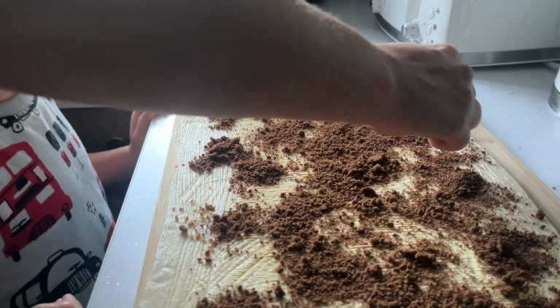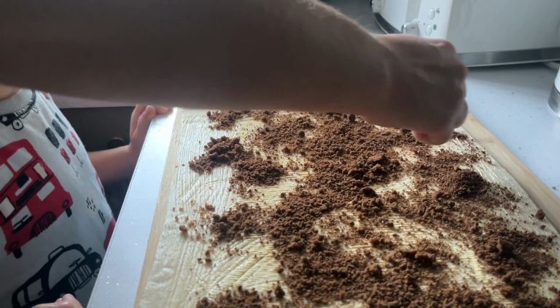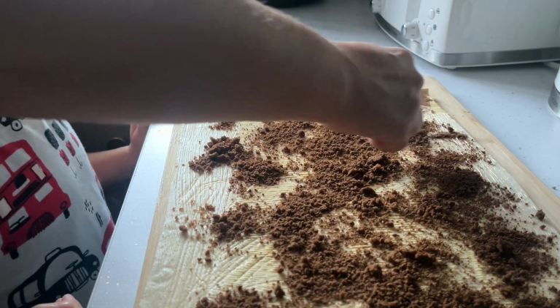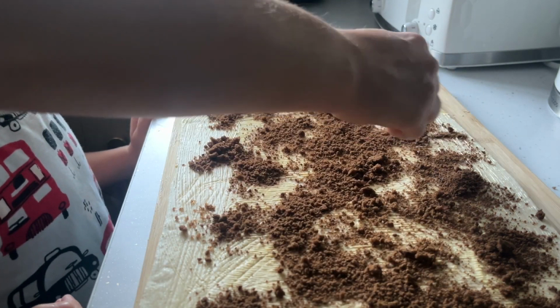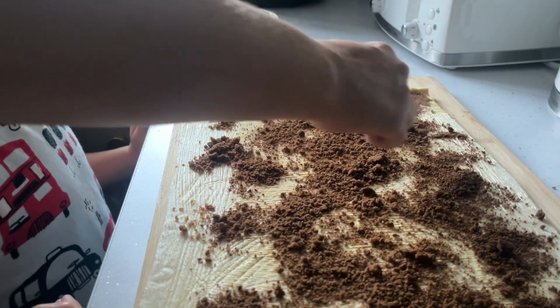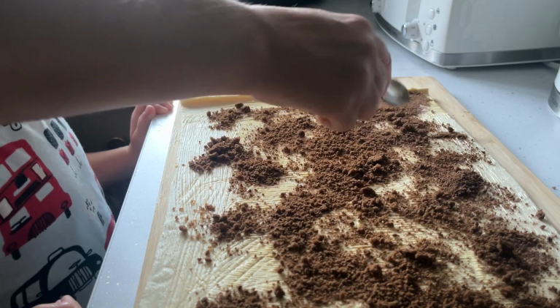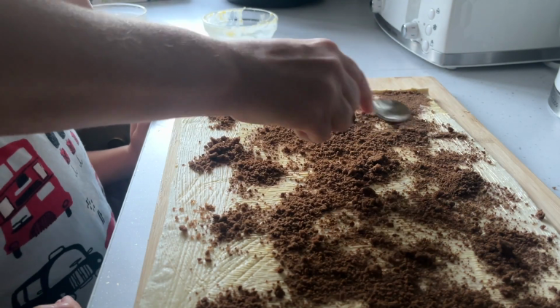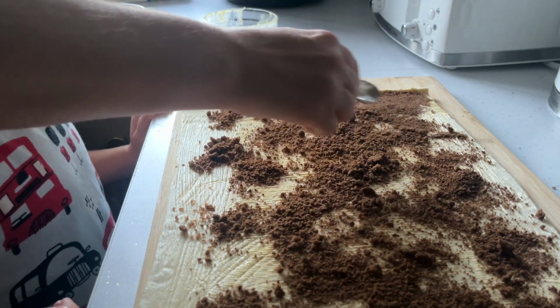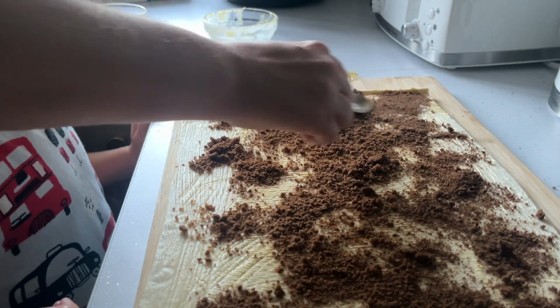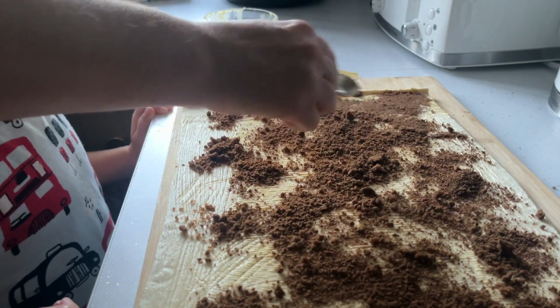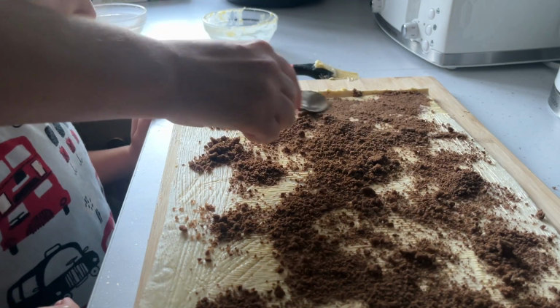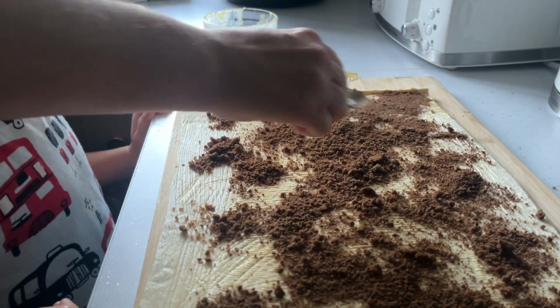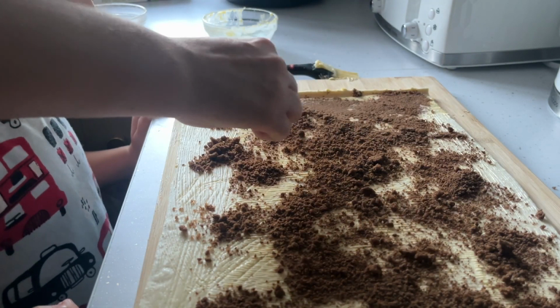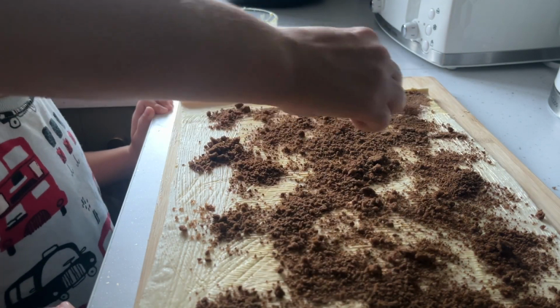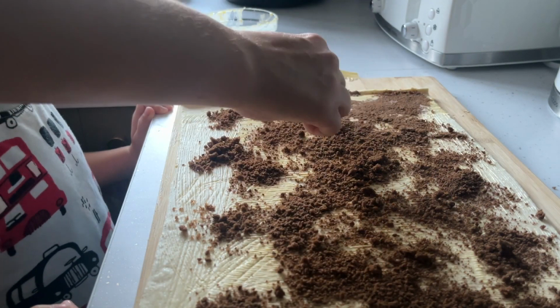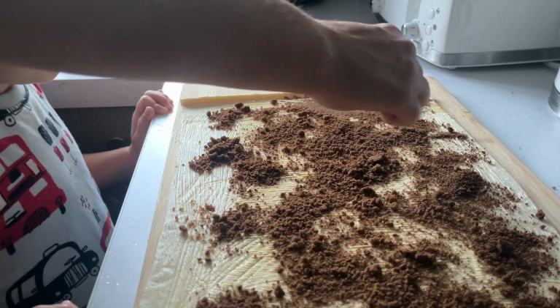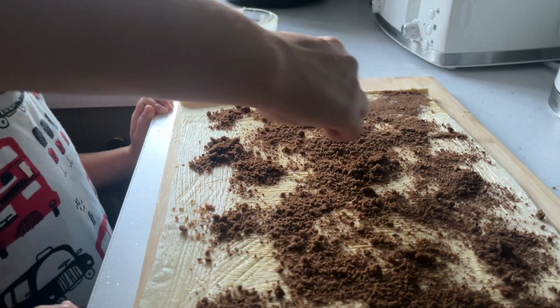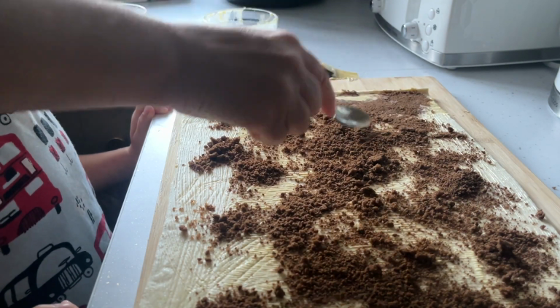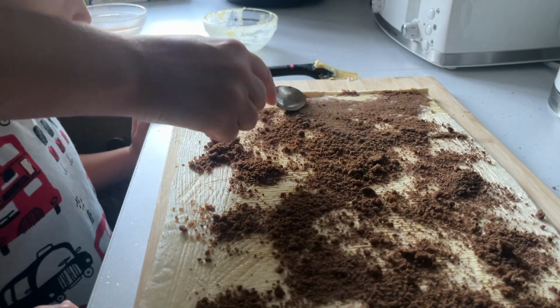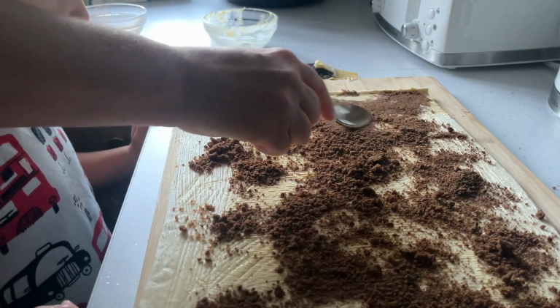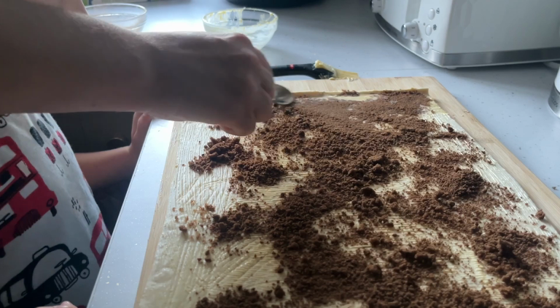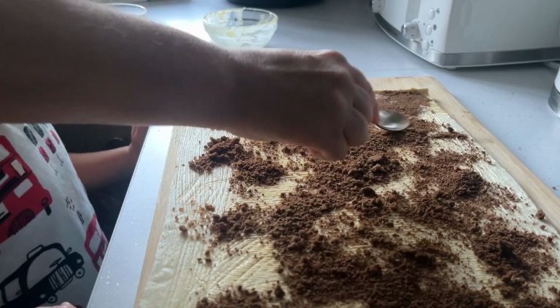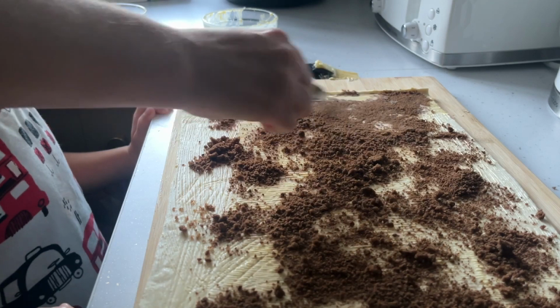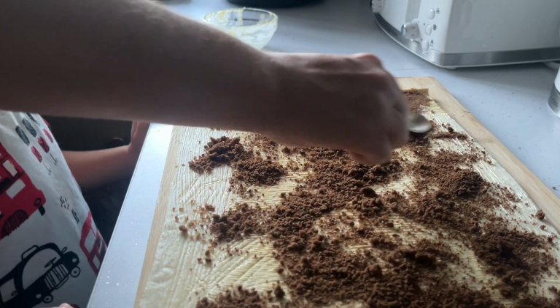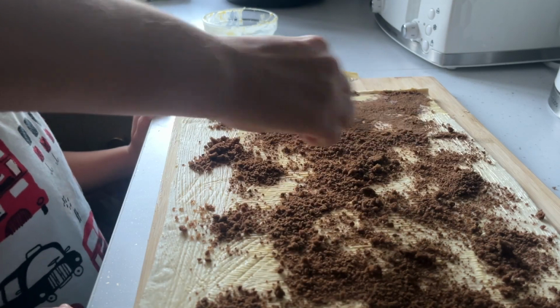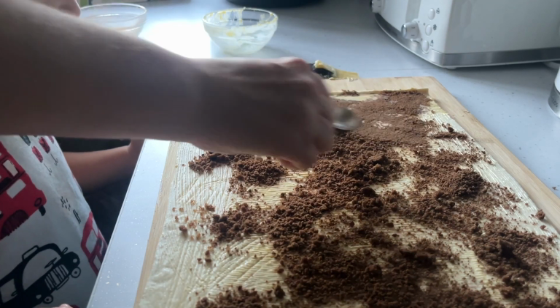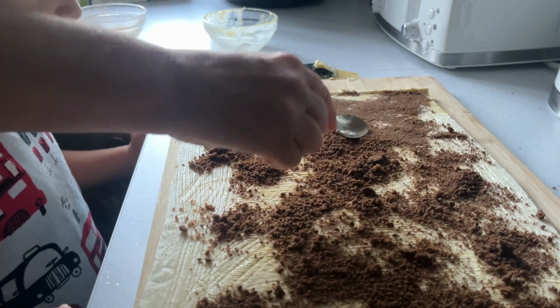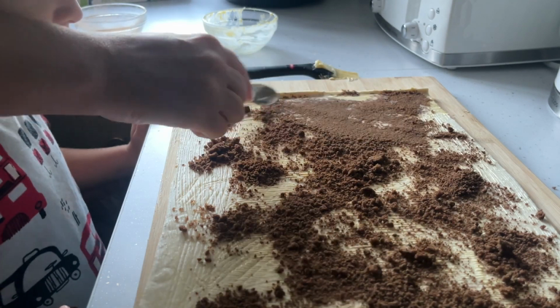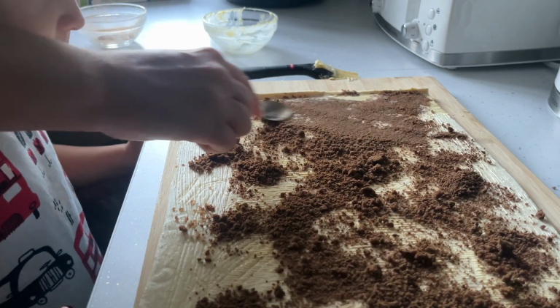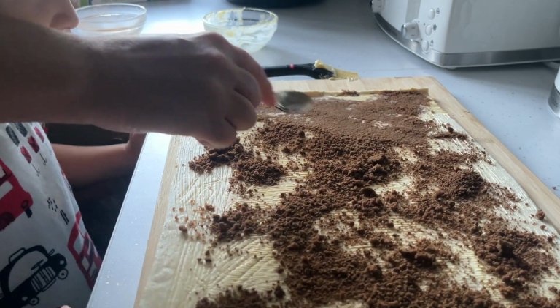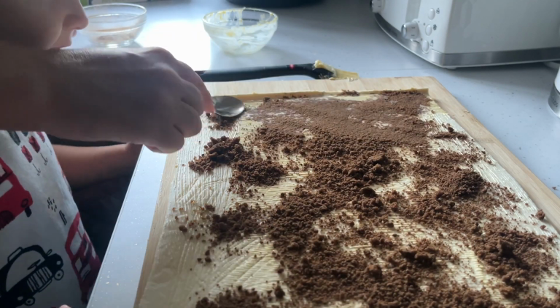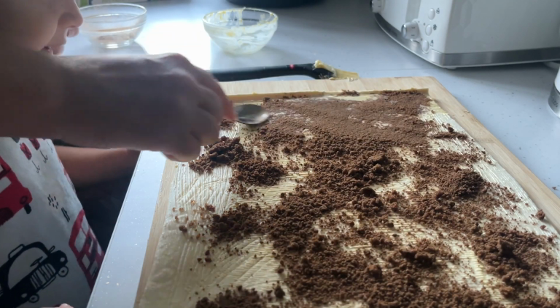I just went in afterwards and used the back of the spoon to try and spread the mixture out a little bit more over the pastry.